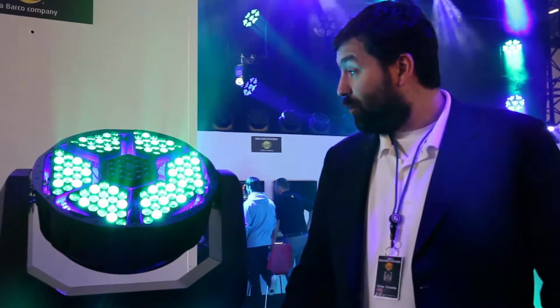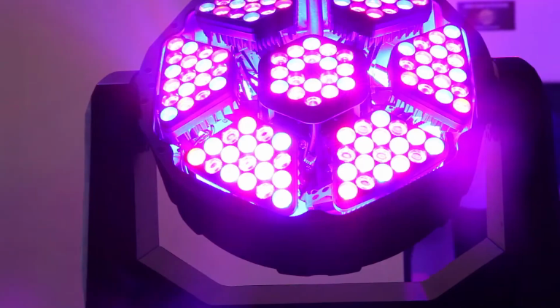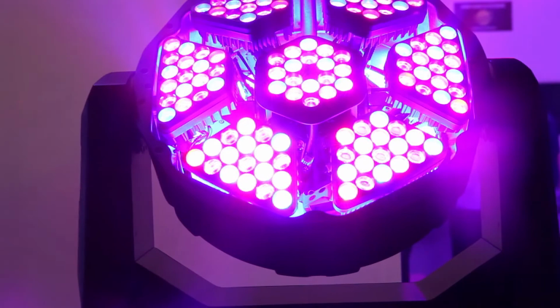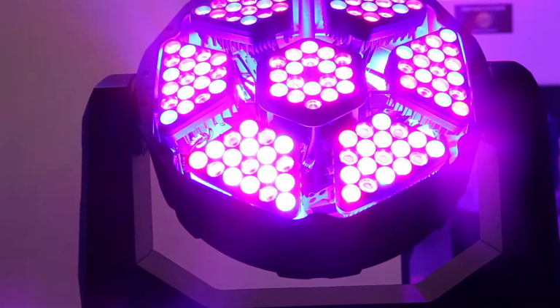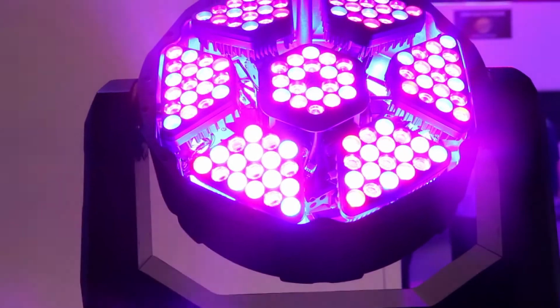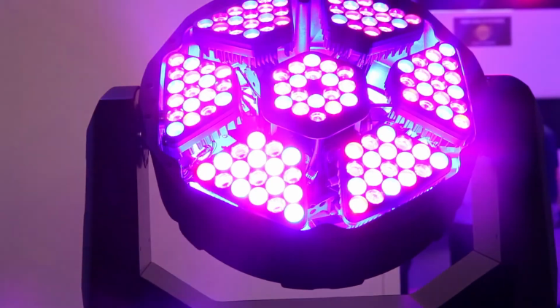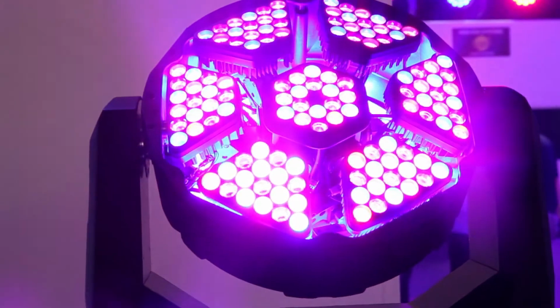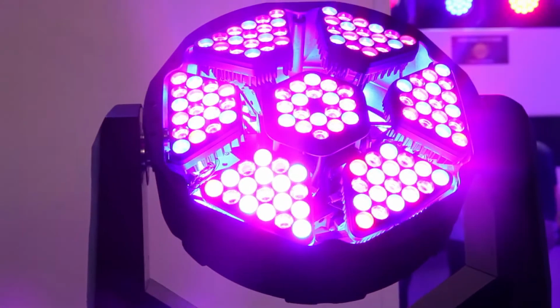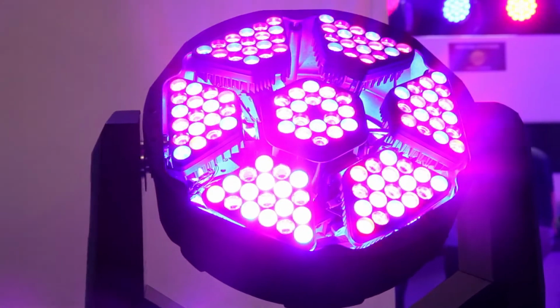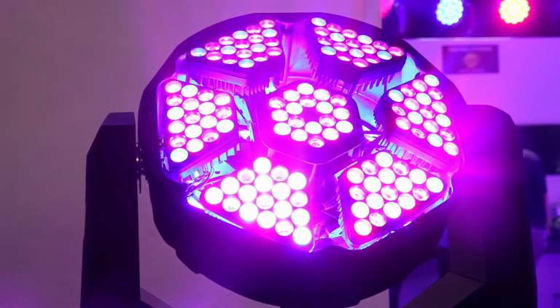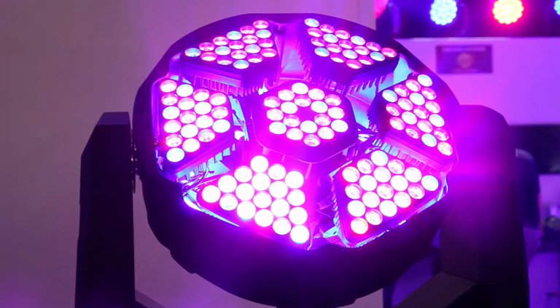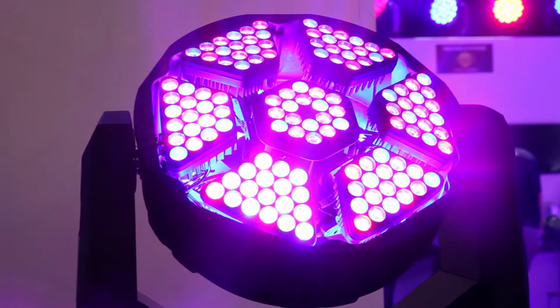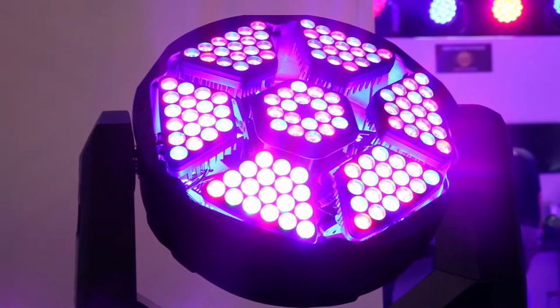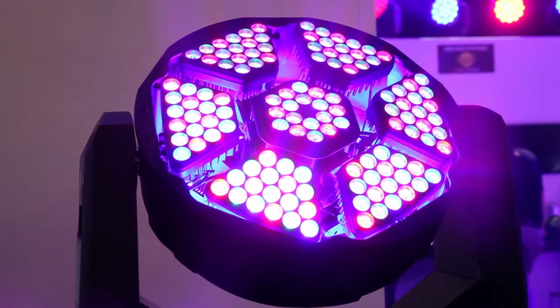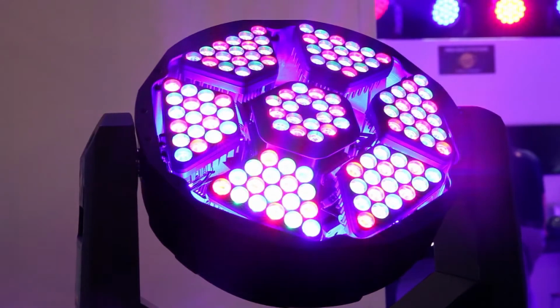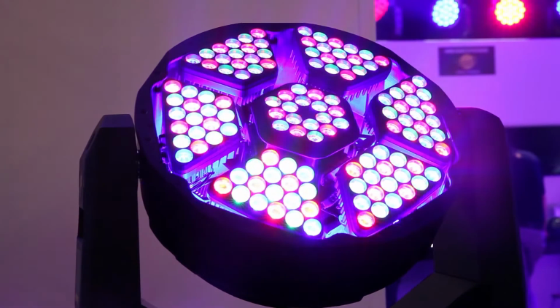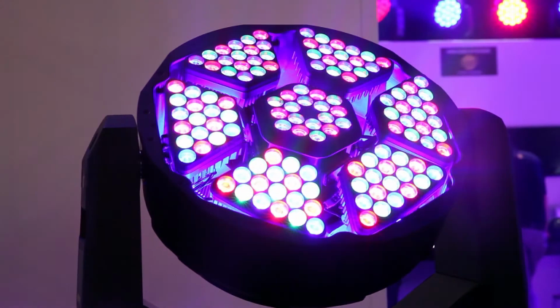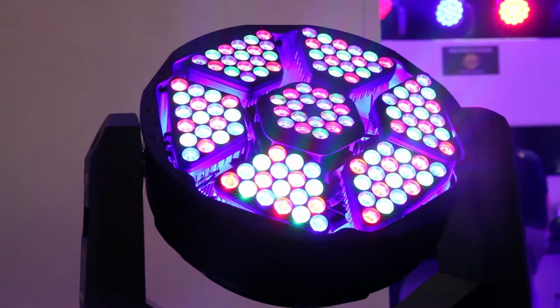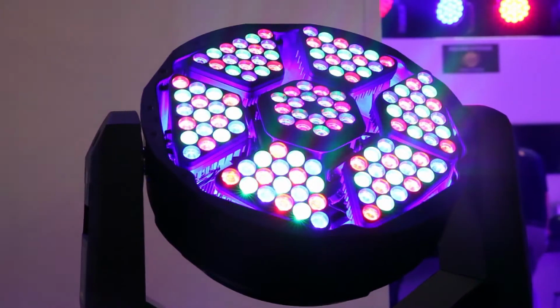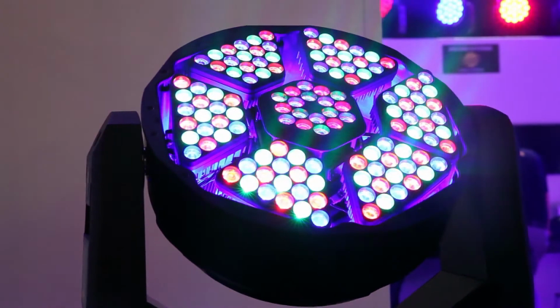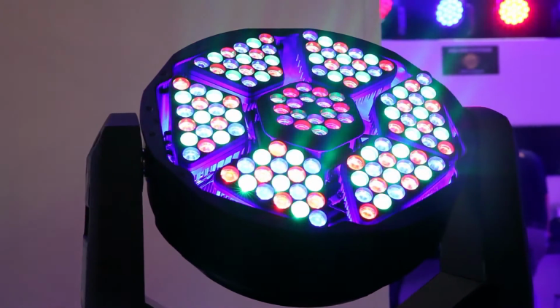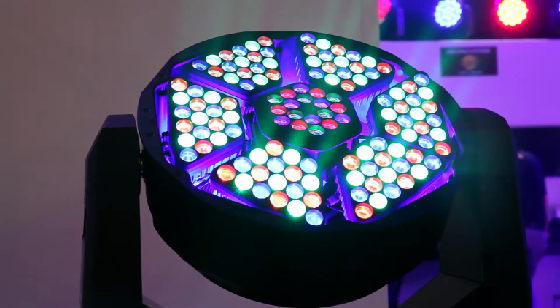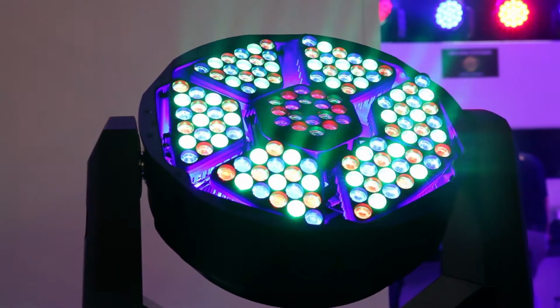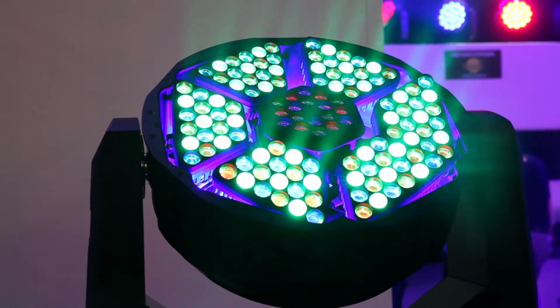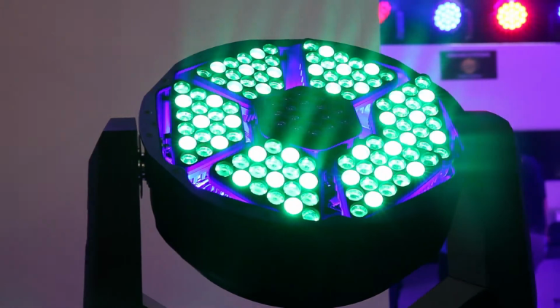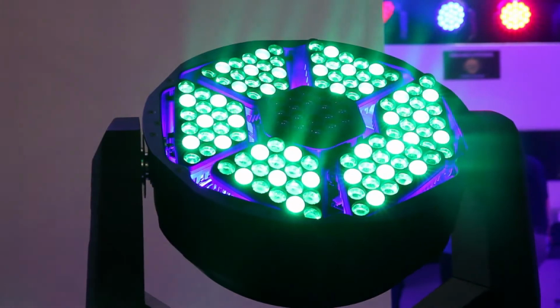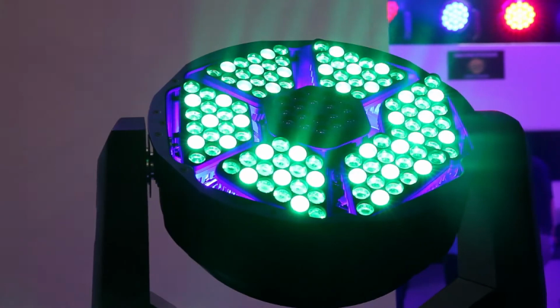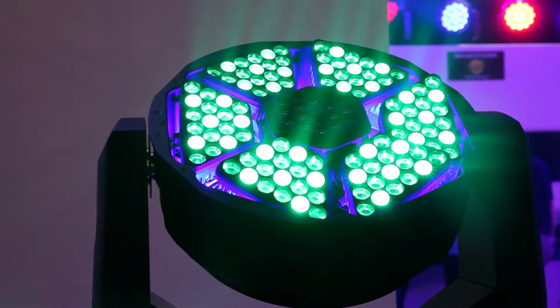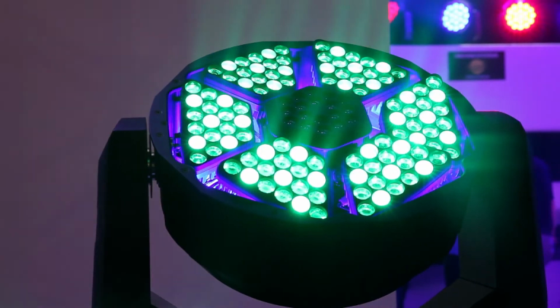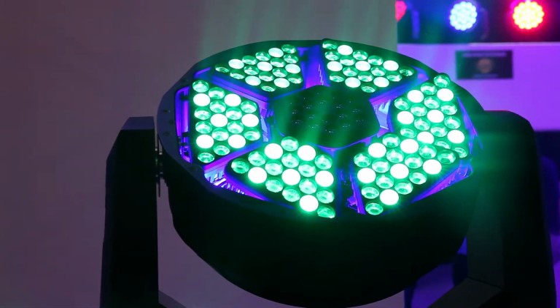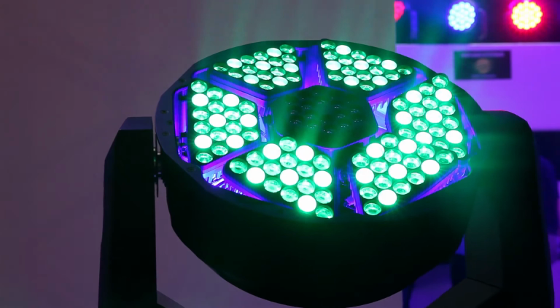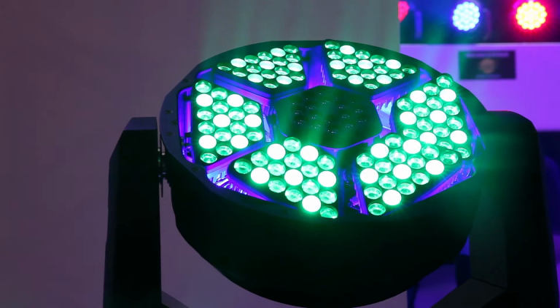You've also got integrated carrying handles, which makes it easier to pick up and move around. It comes with a flight case.